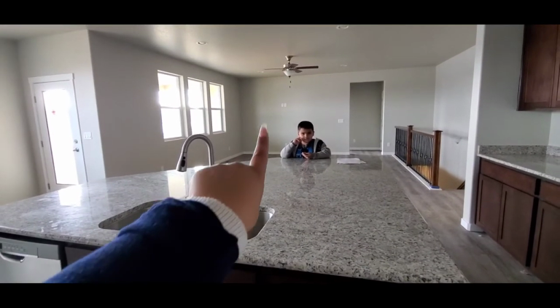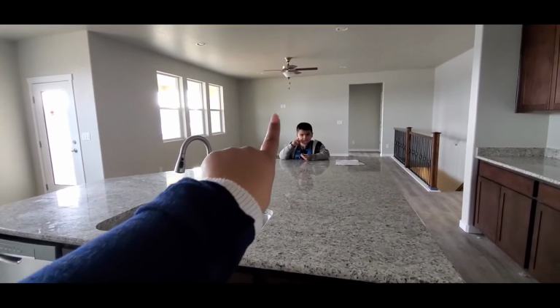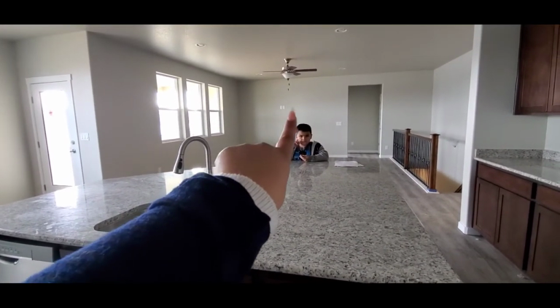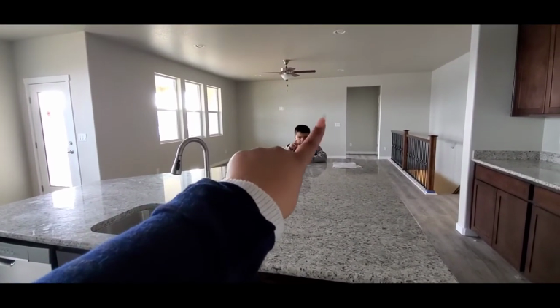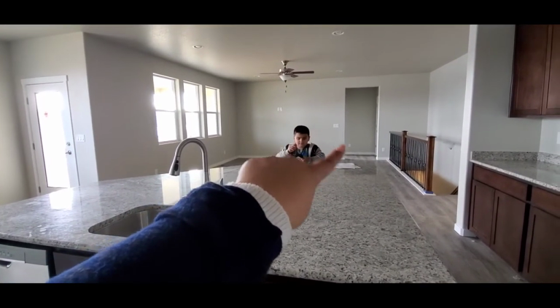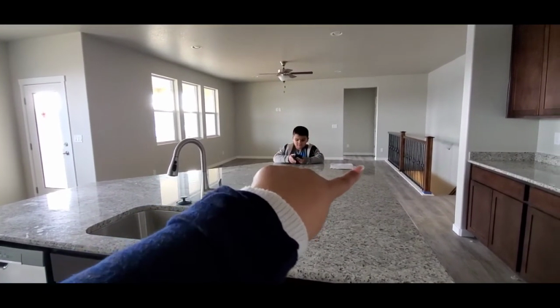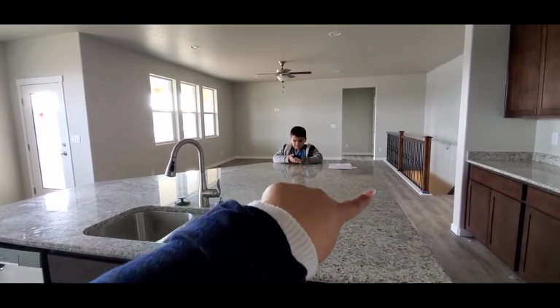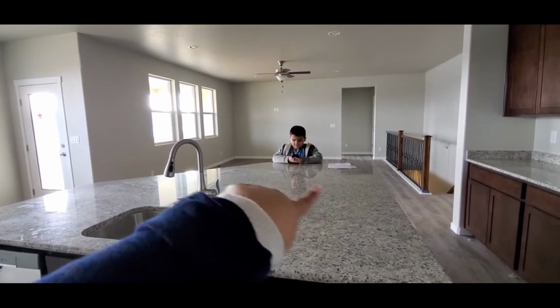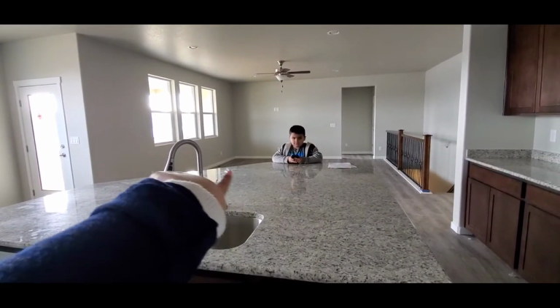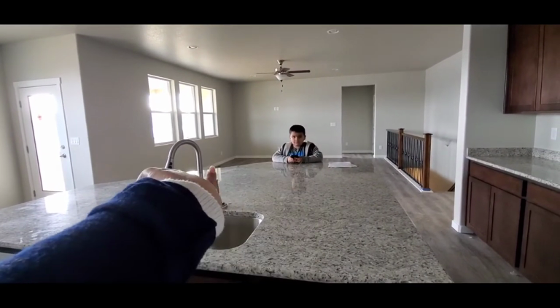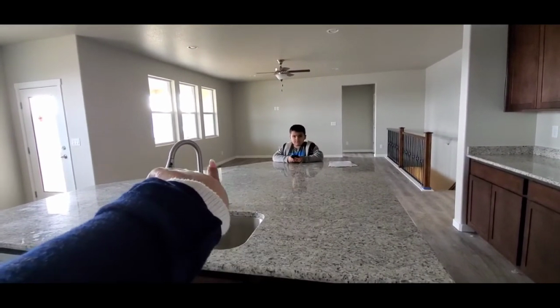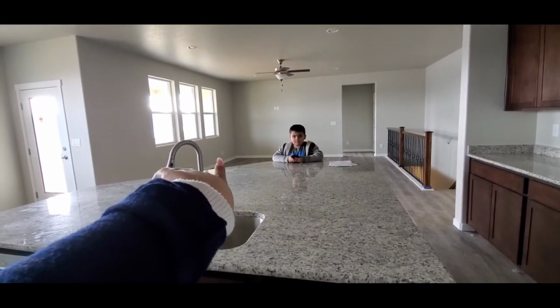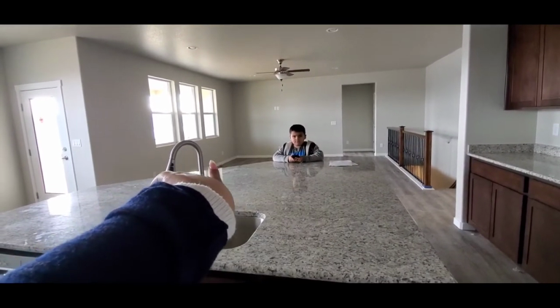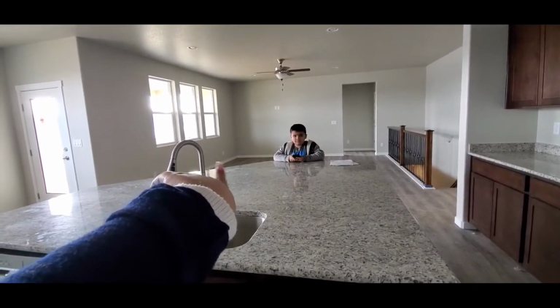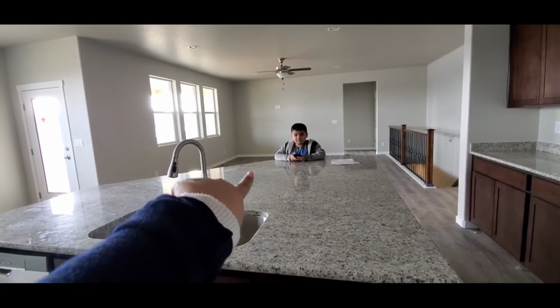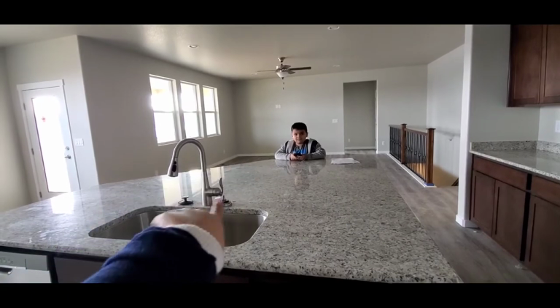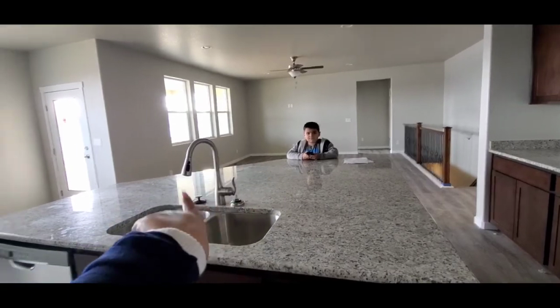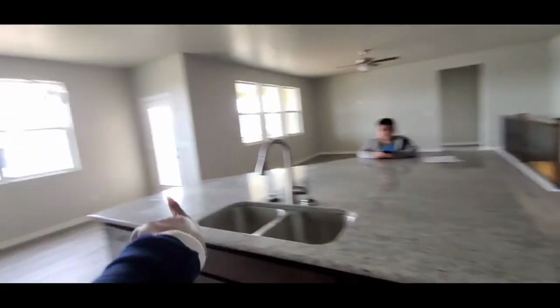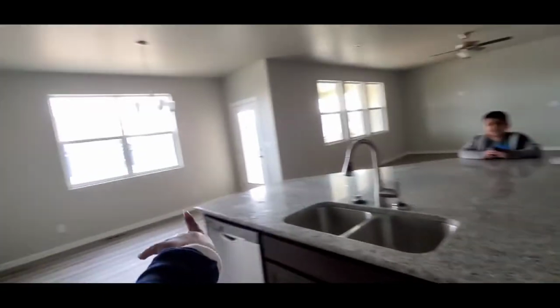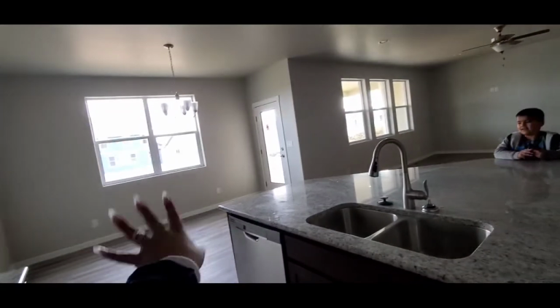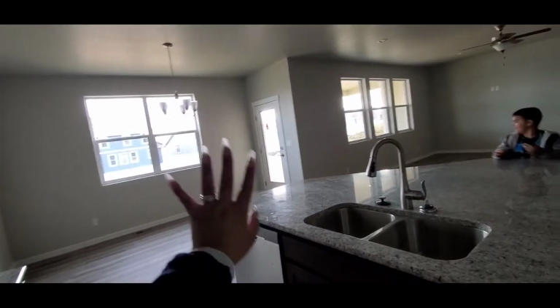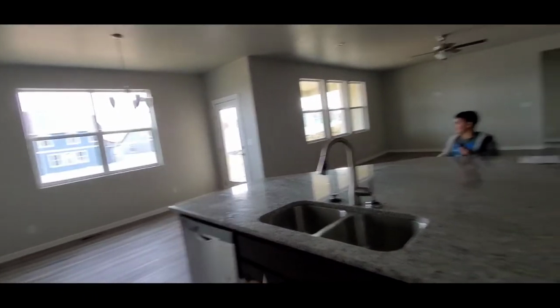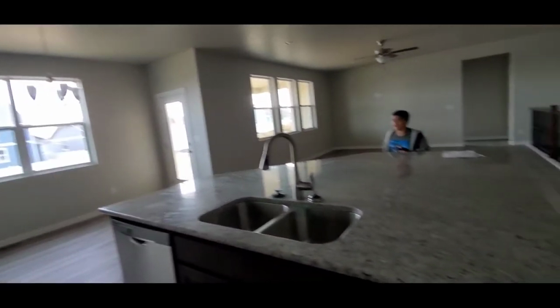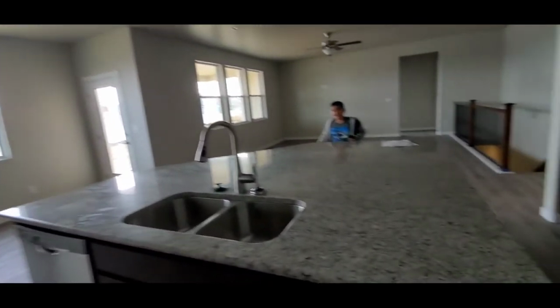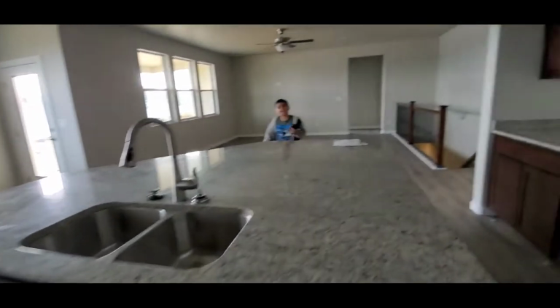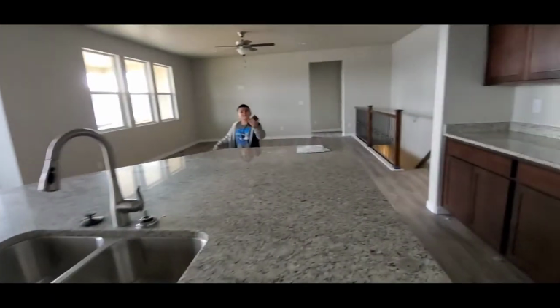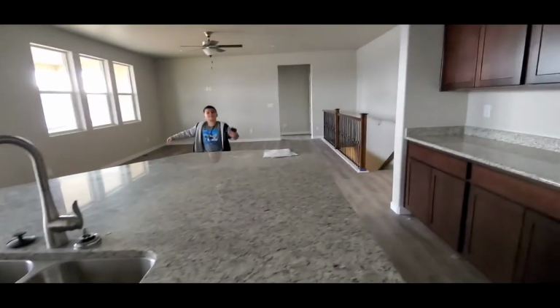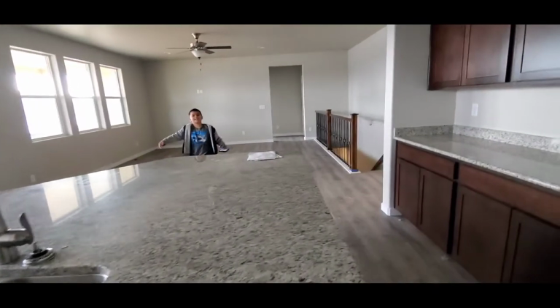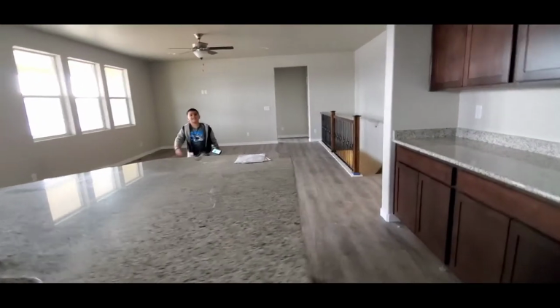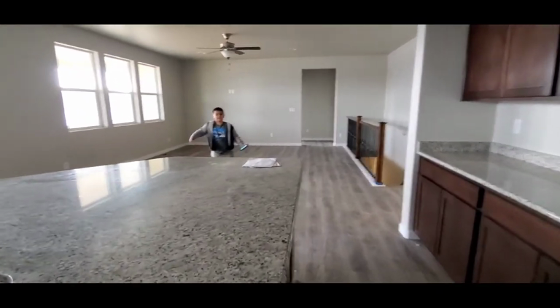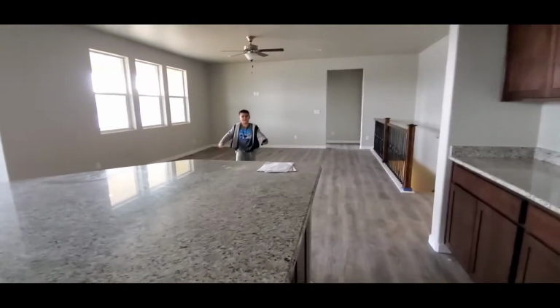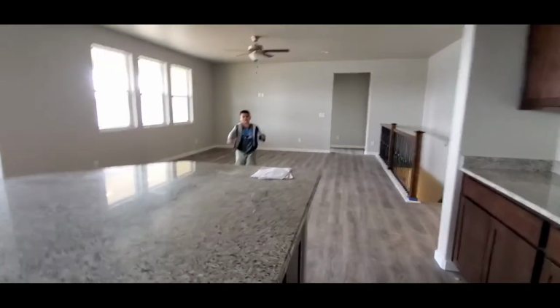We're going to have the TV right there, the couch, the chairs, dining room, you know. I need a place to go on the couch.